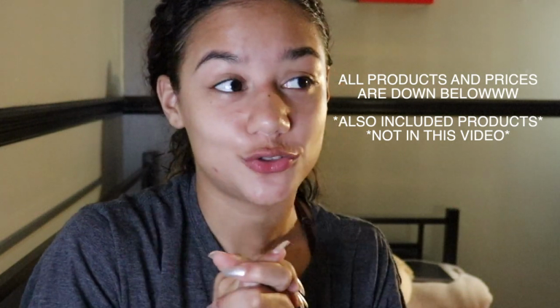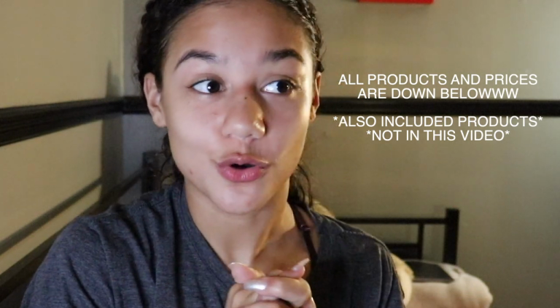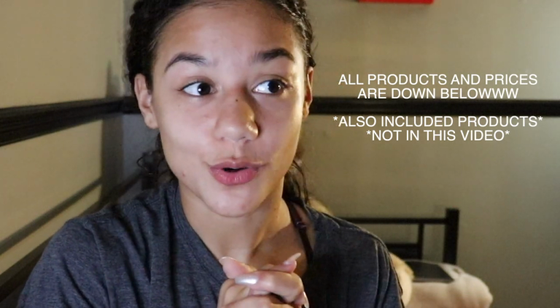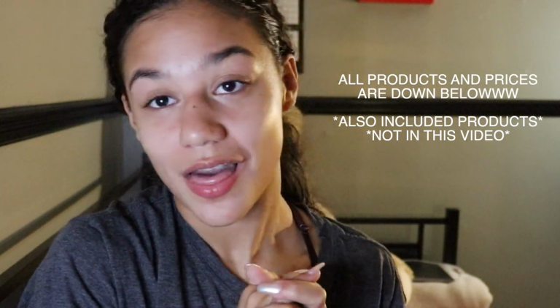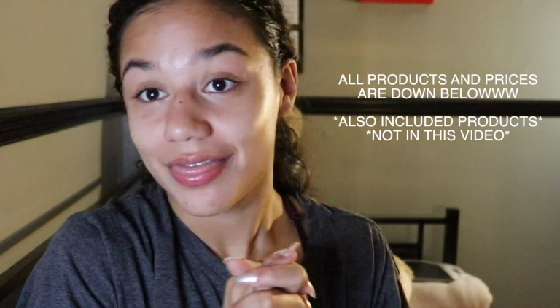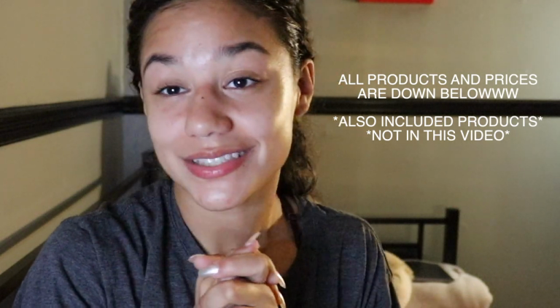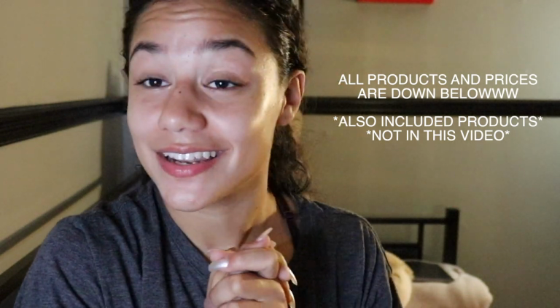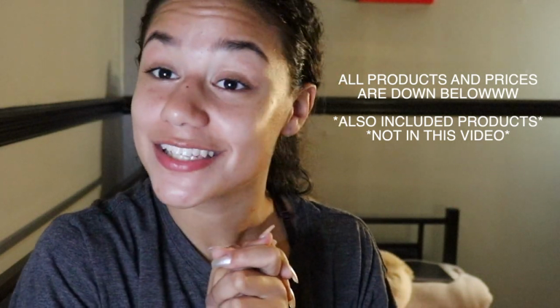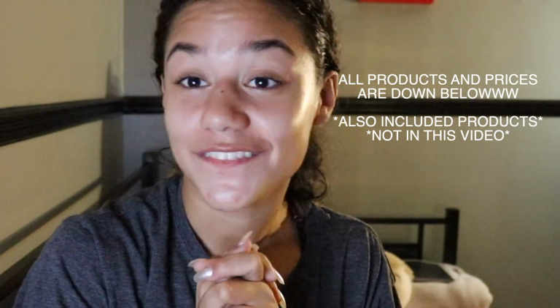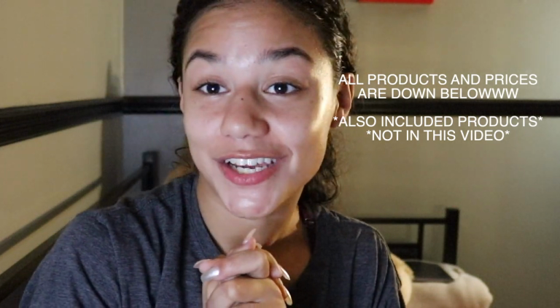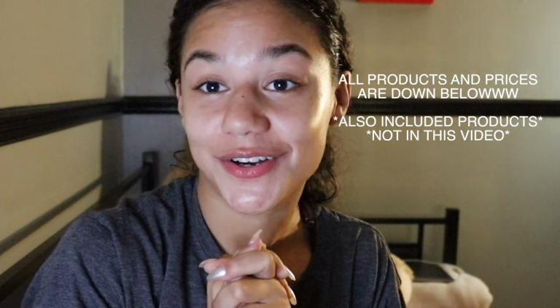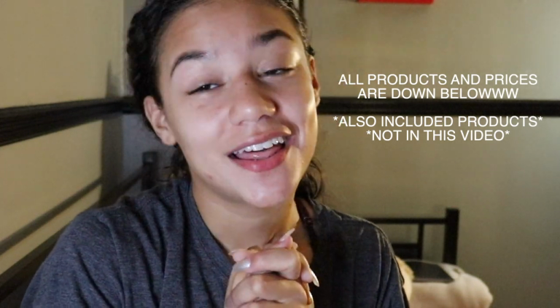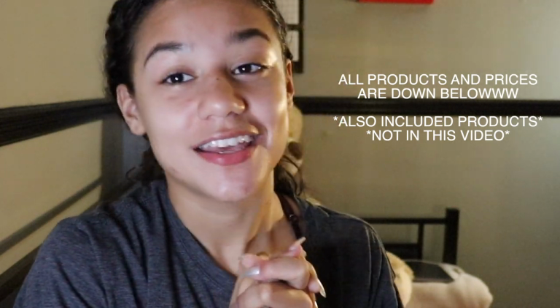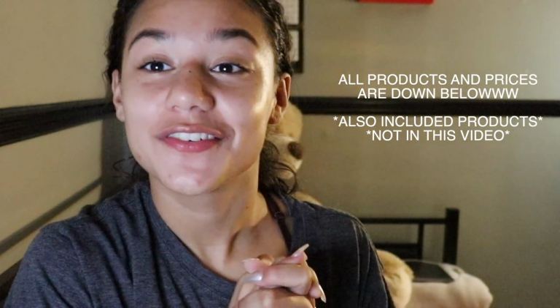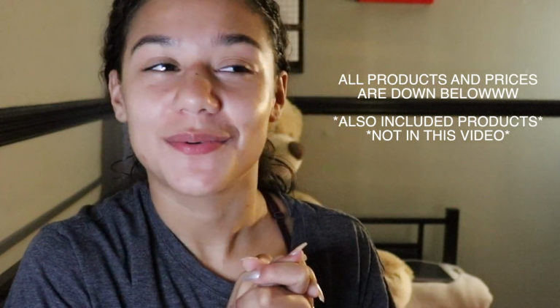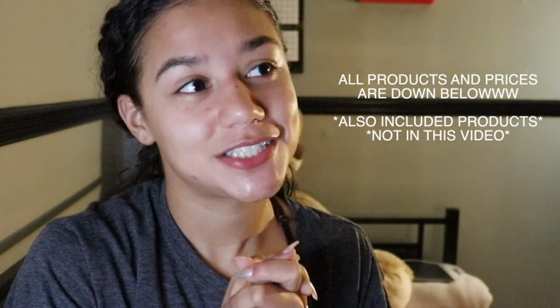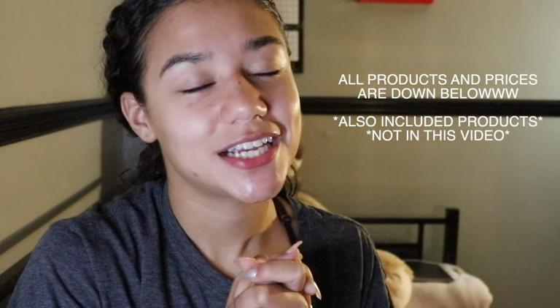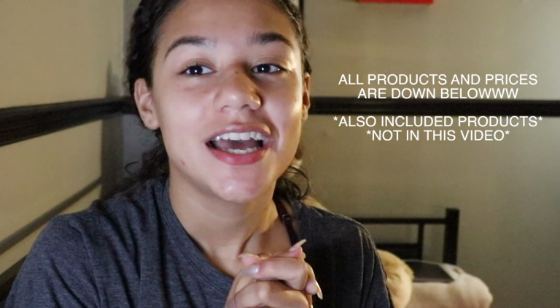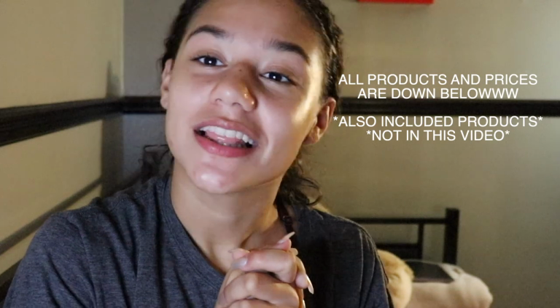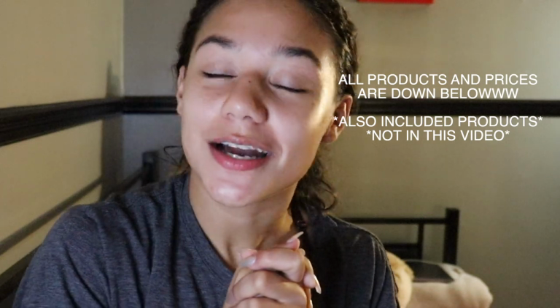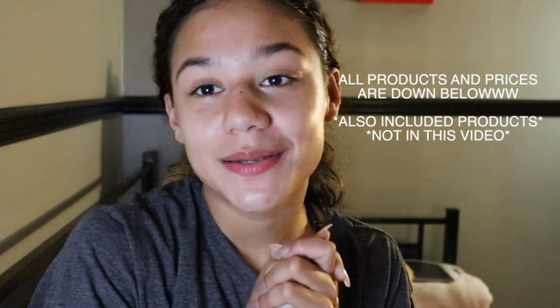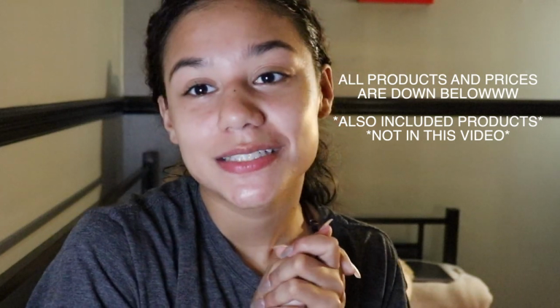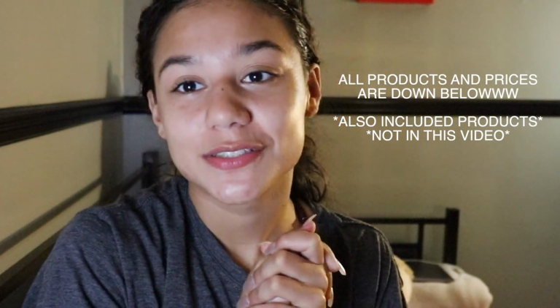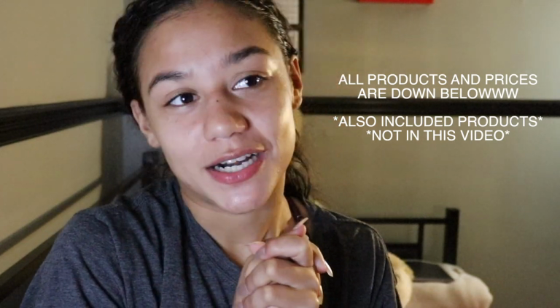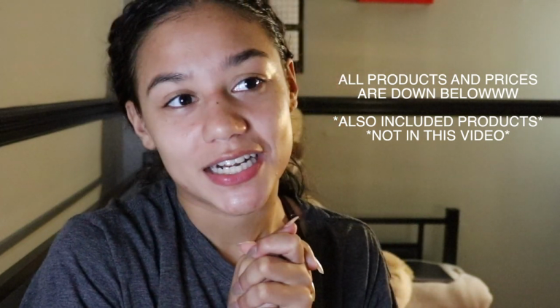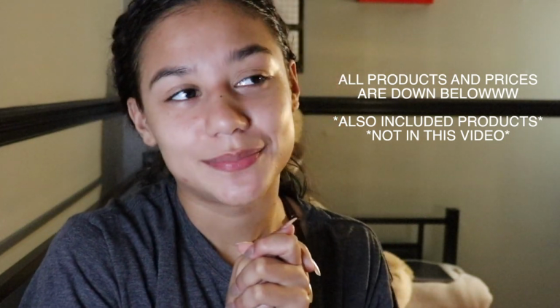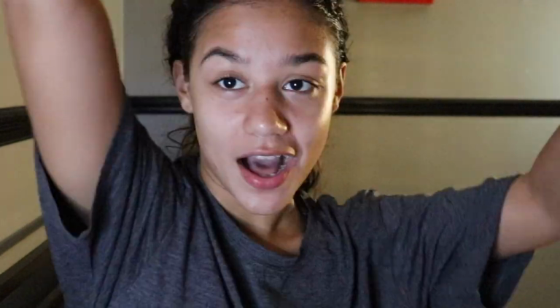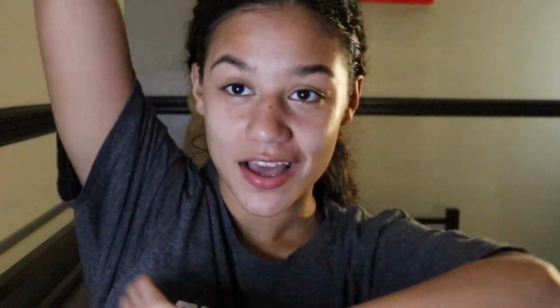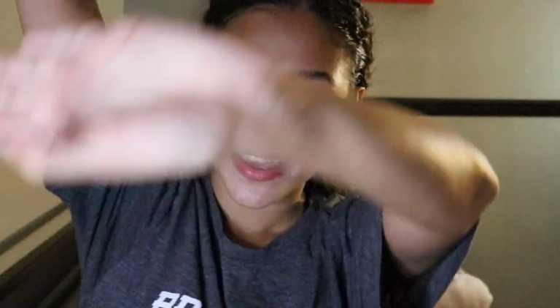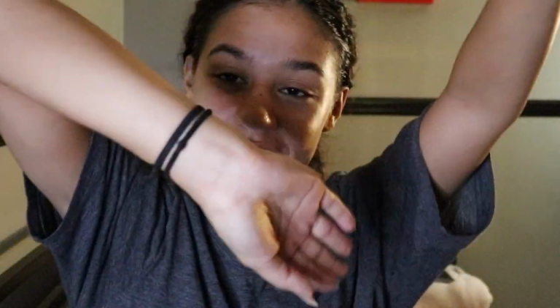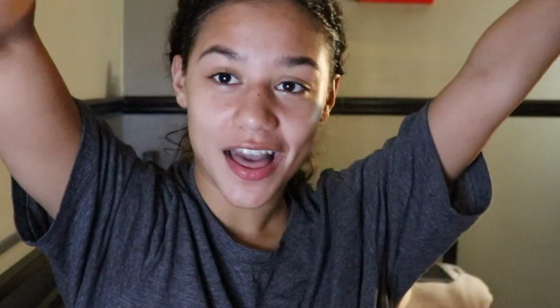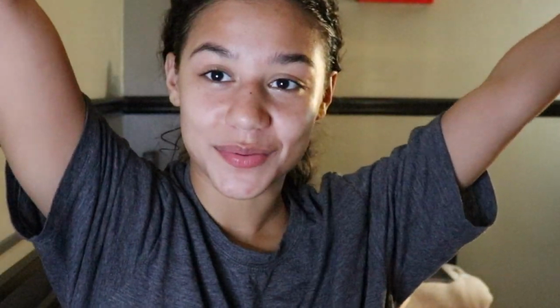That's the end of this video. Thank you for watching — like, comment, and subscribe.